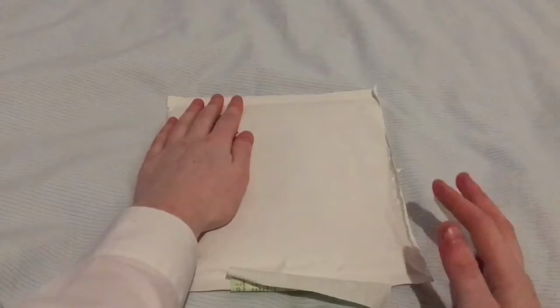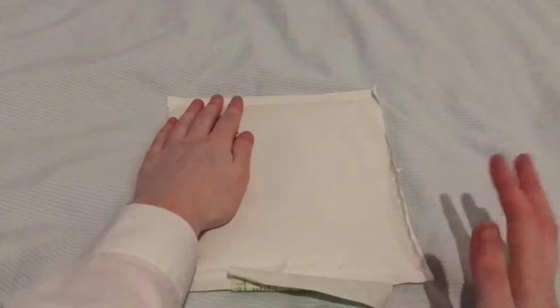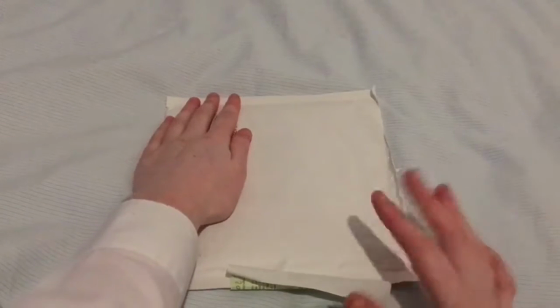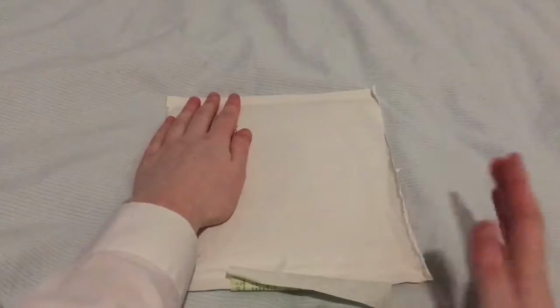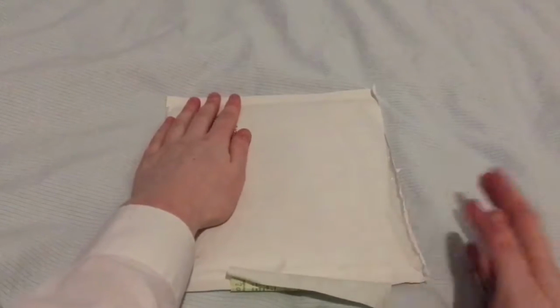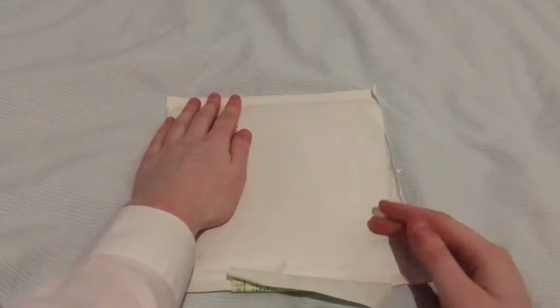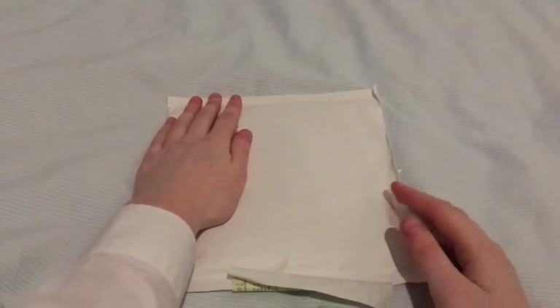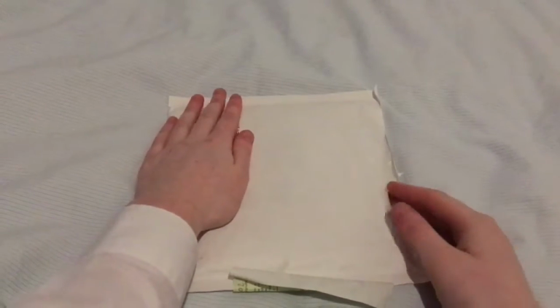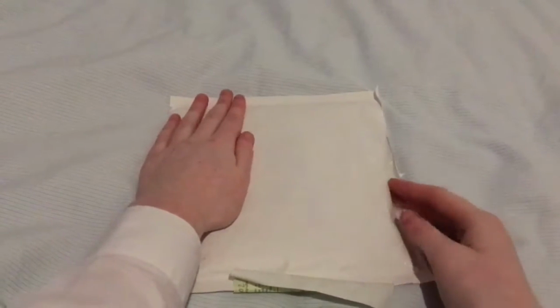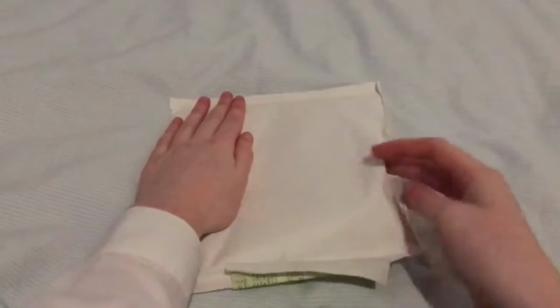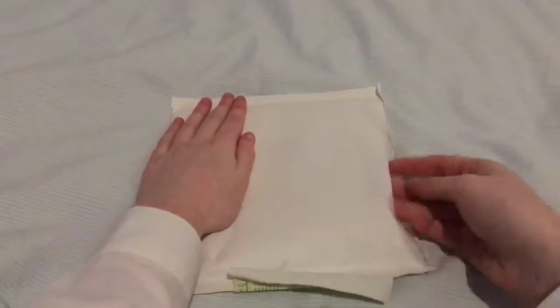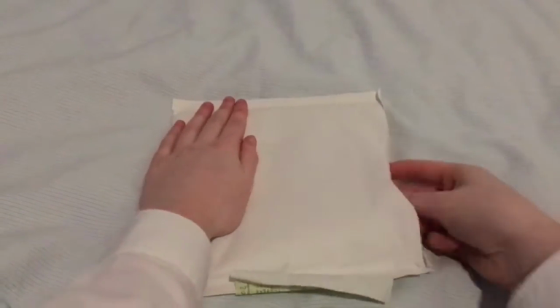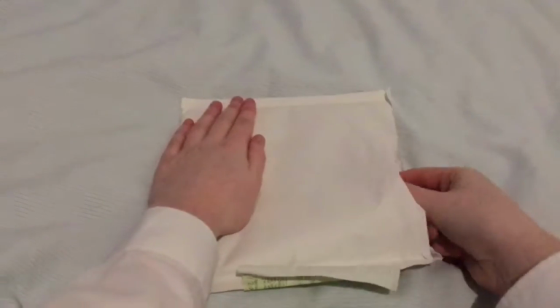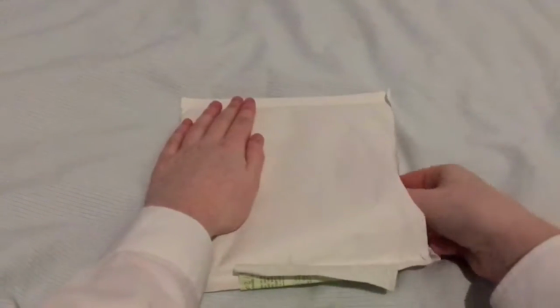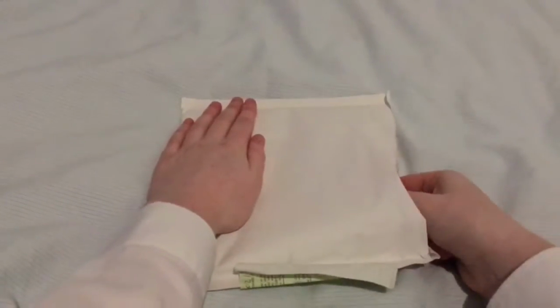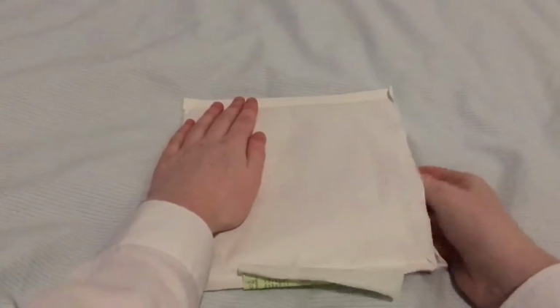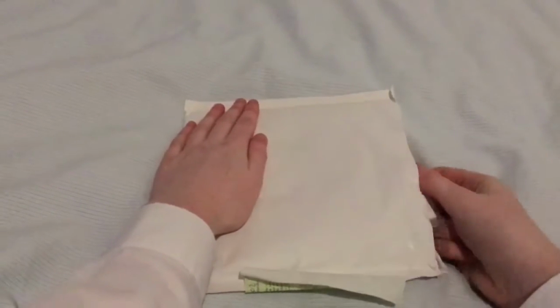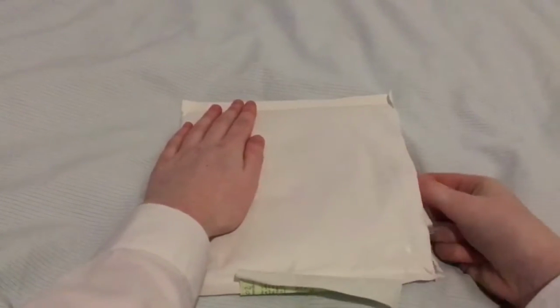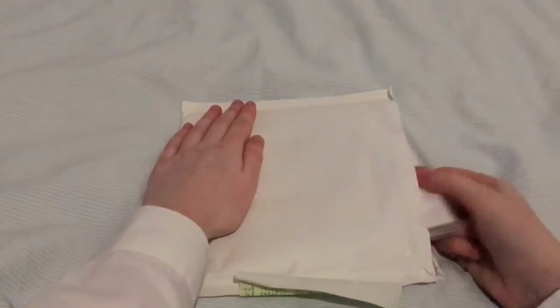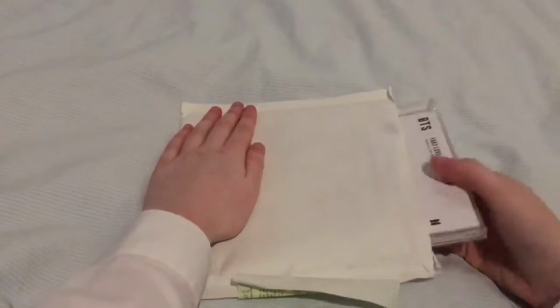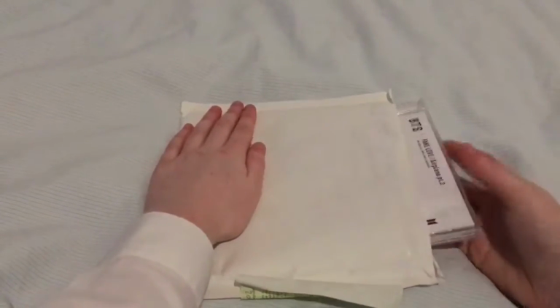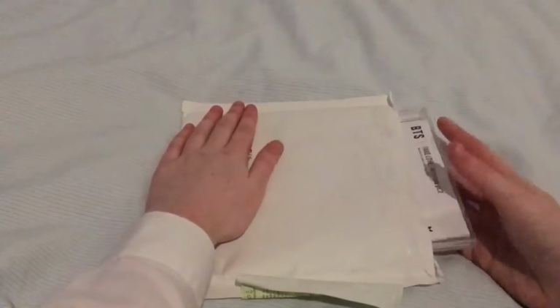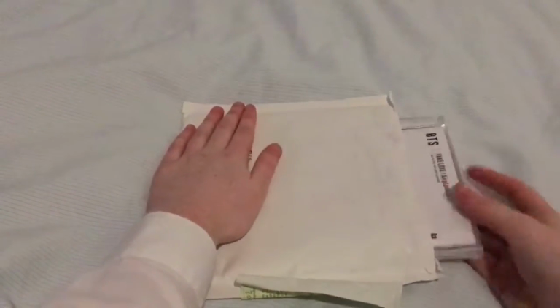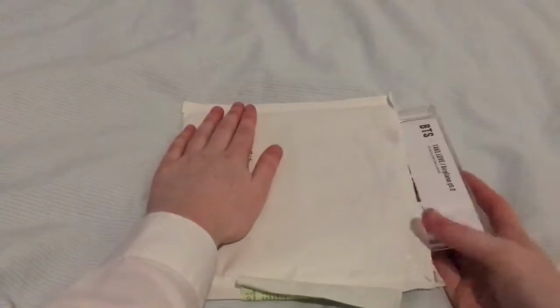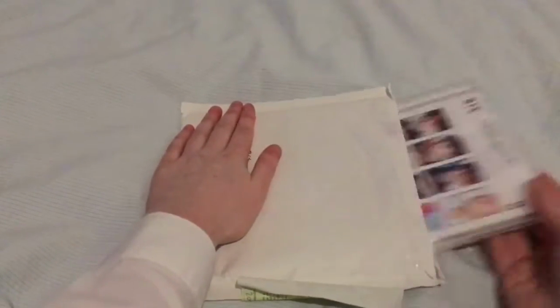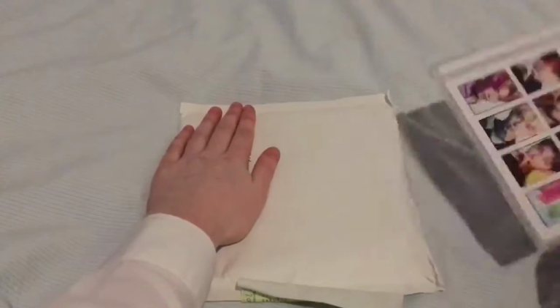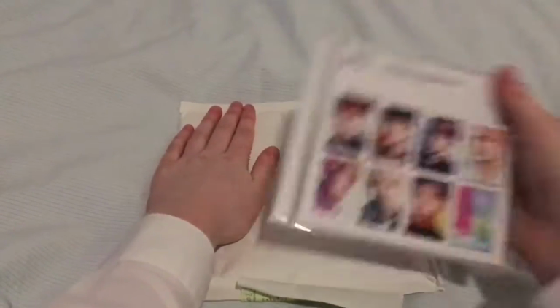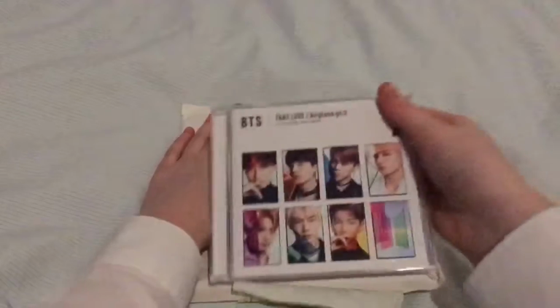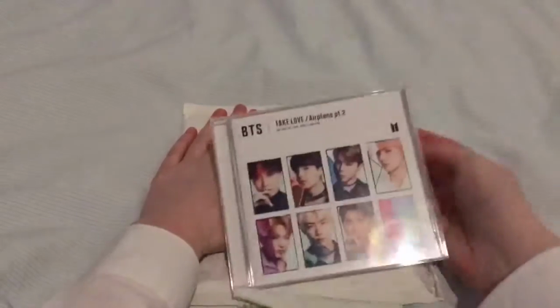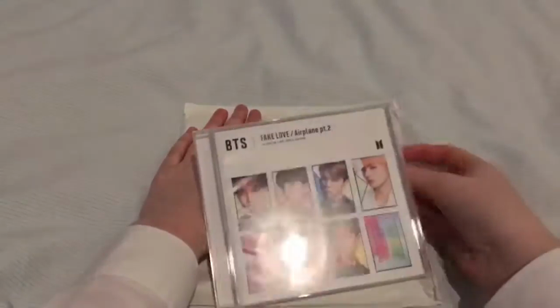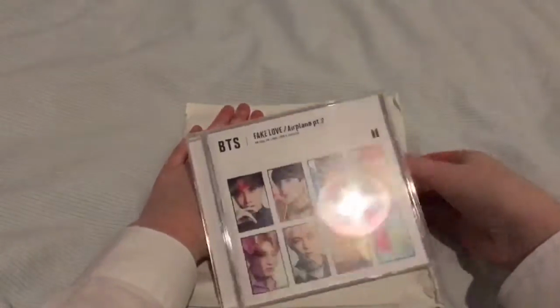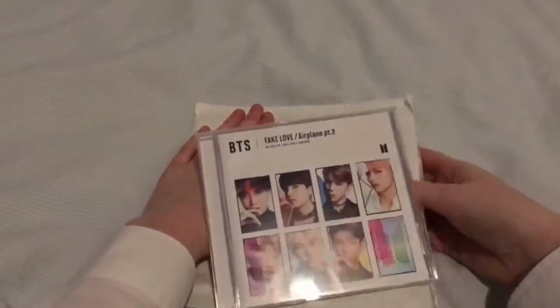Okay so I finally got it opened. That was actually pretty difficult but in the end I just ripped the top off. So yeah, here we go.